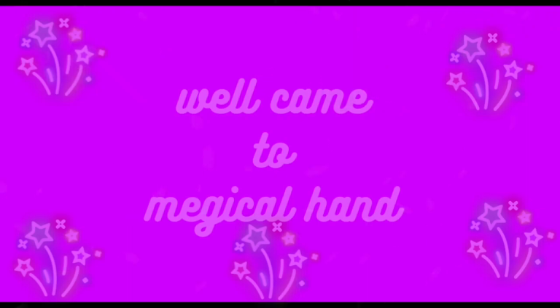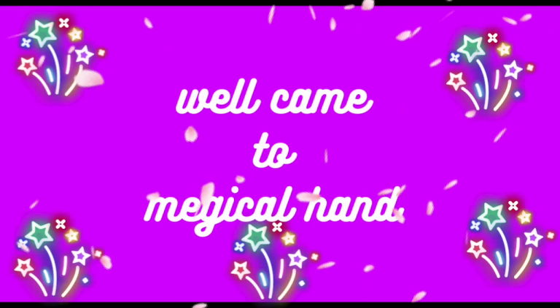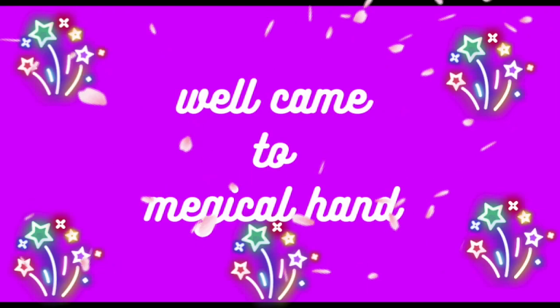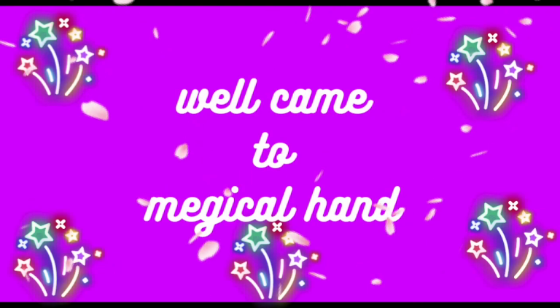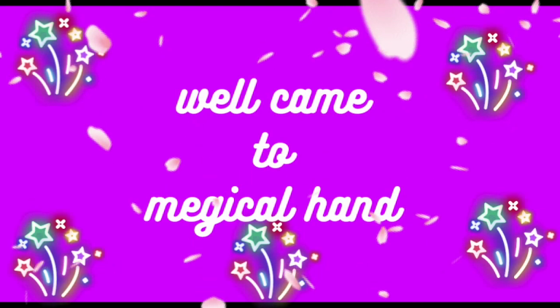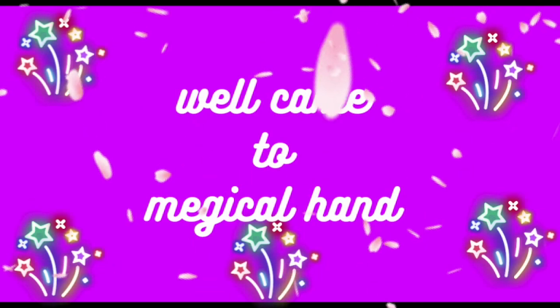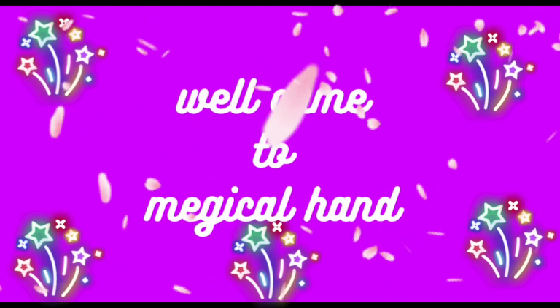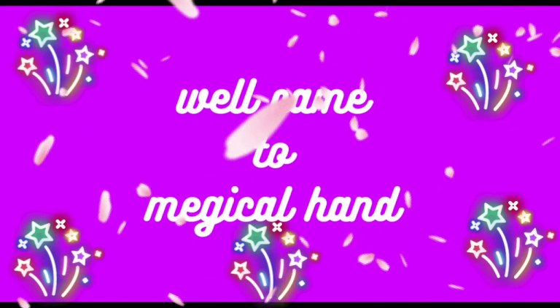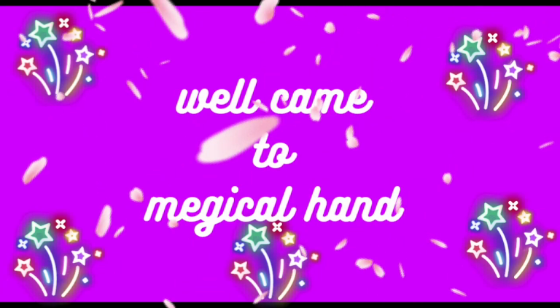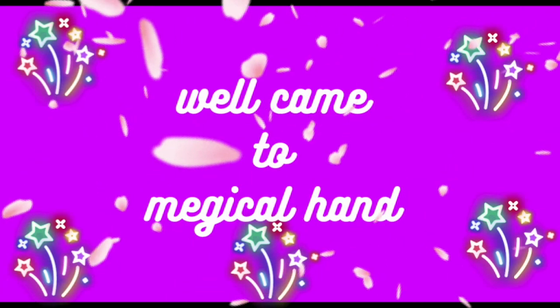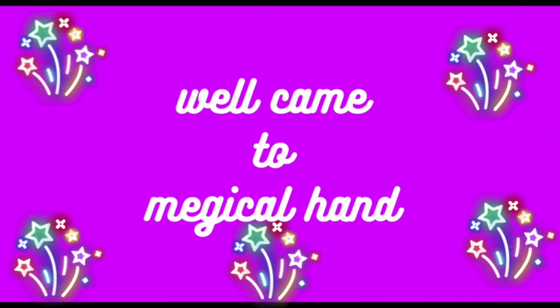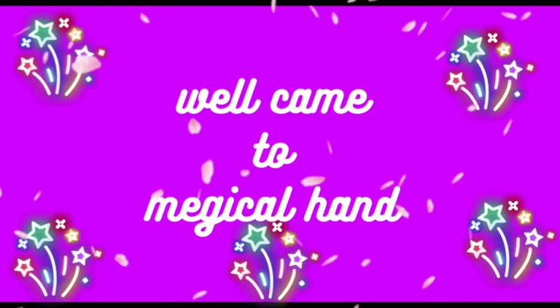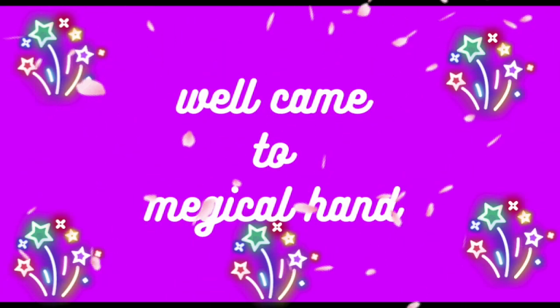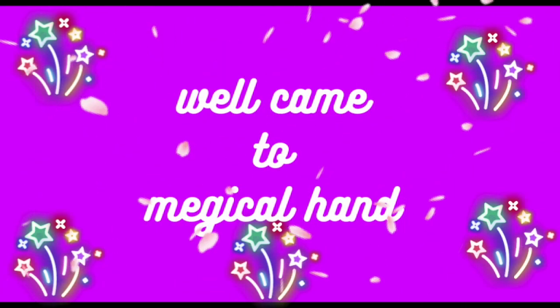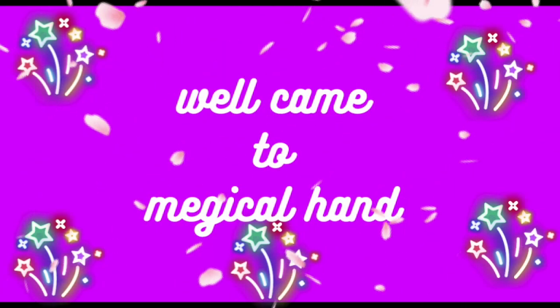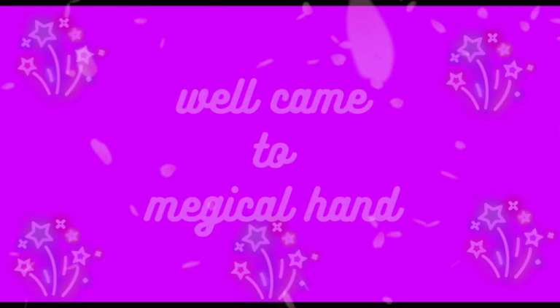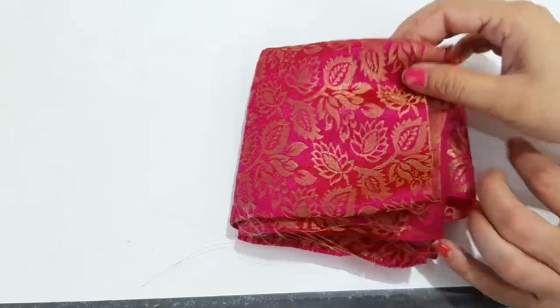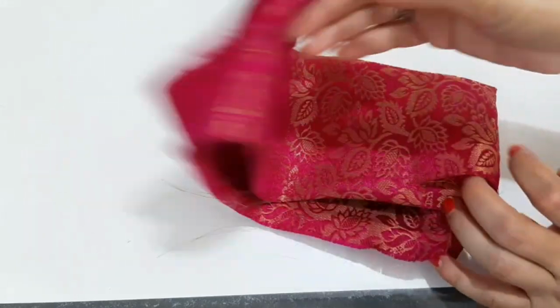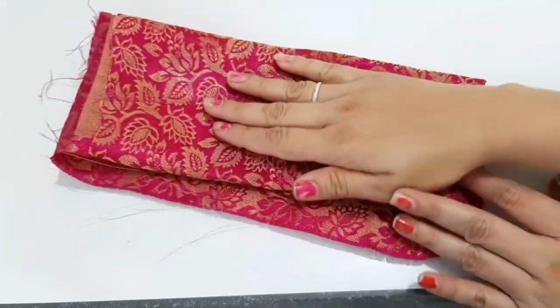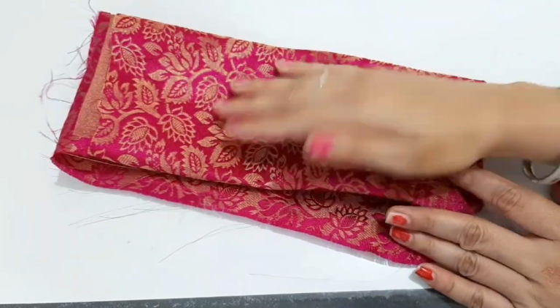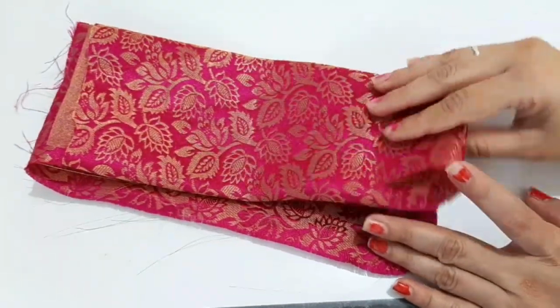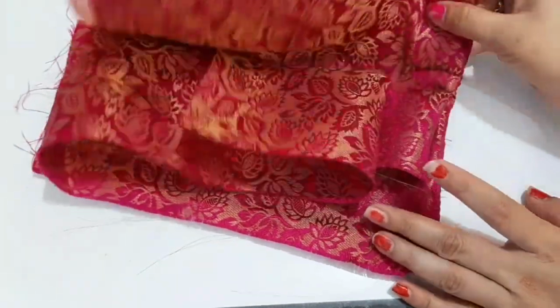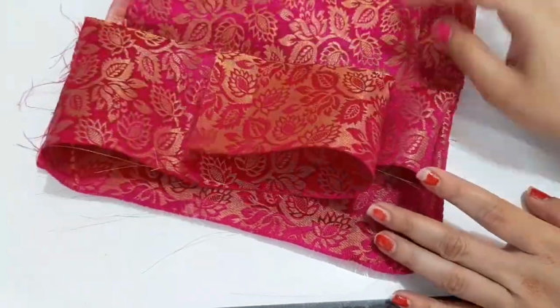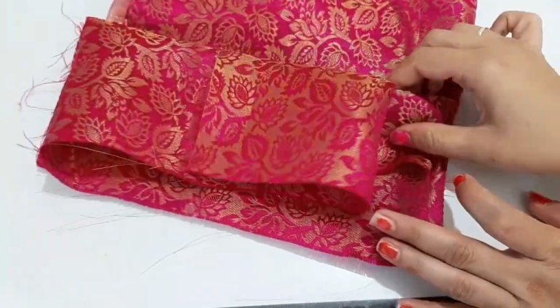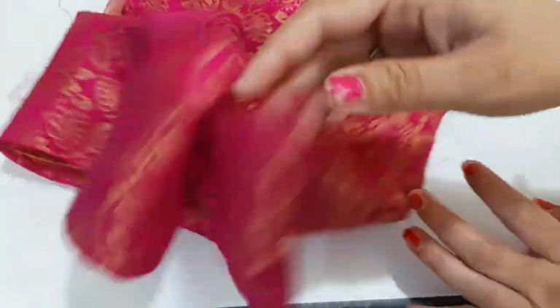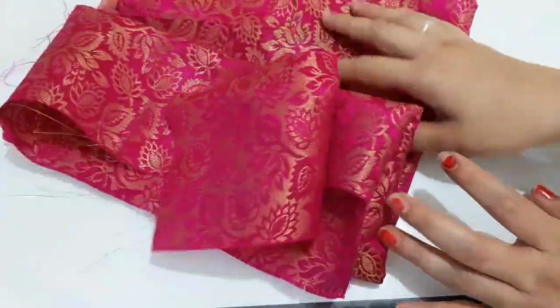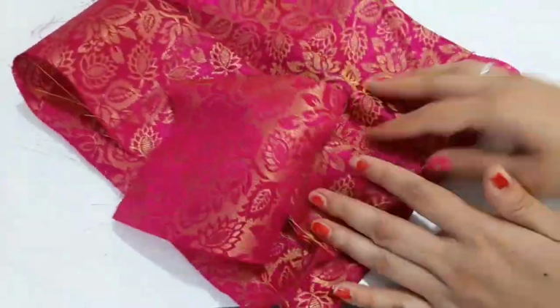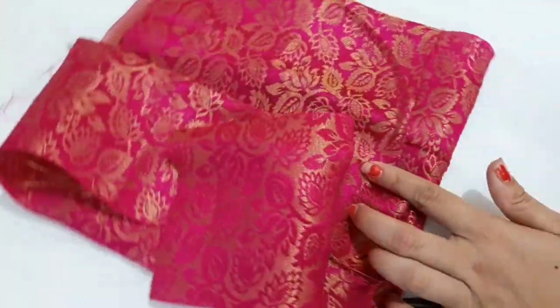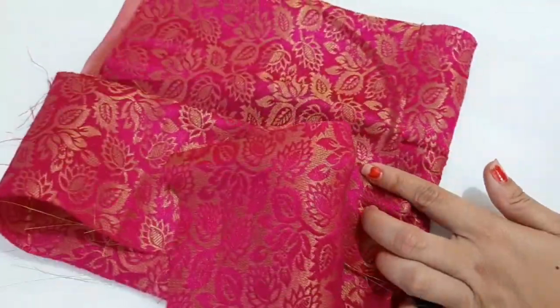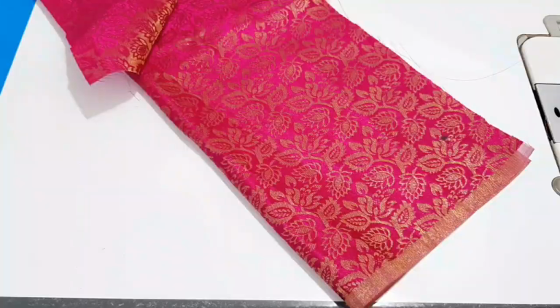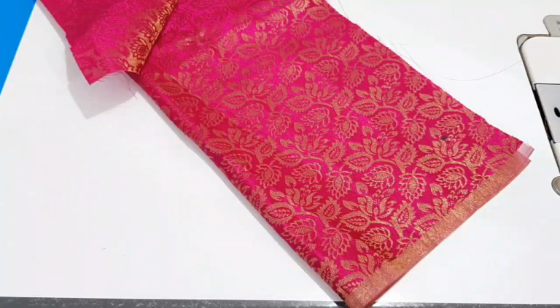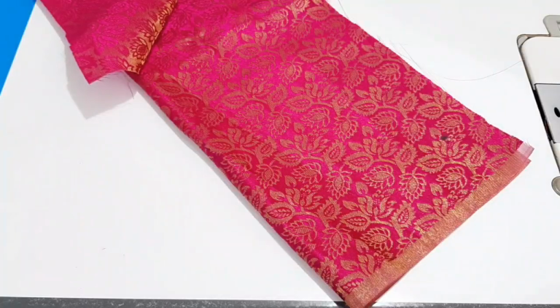Hello friends, welcome to Magical Hand. Dear friends, today we are going to make a very beautiful bag.